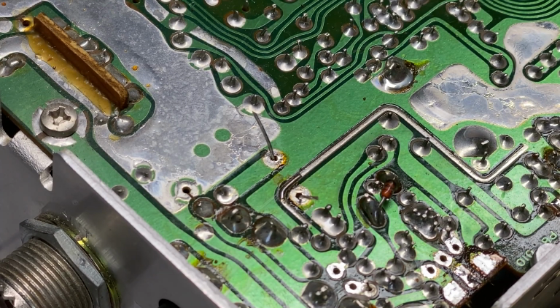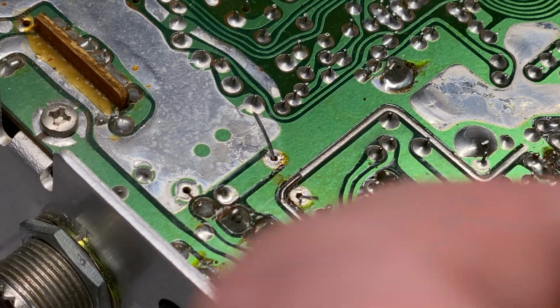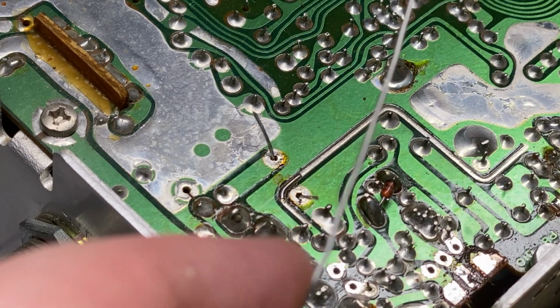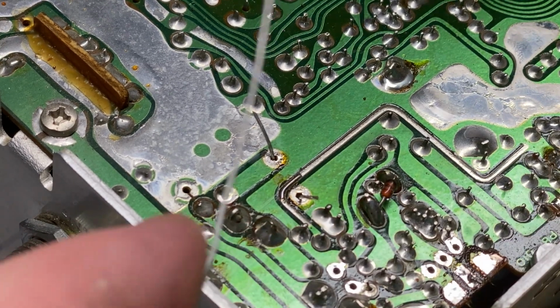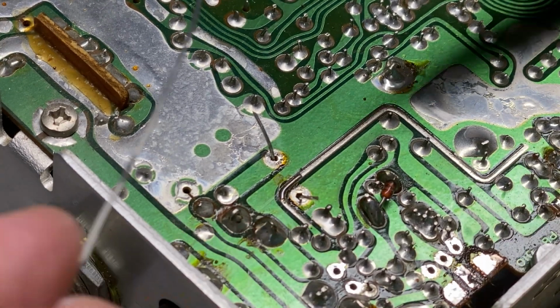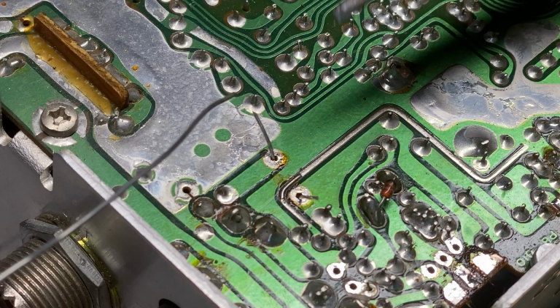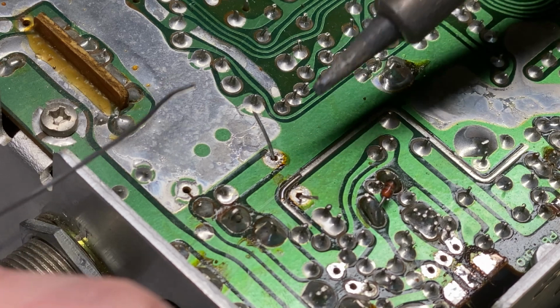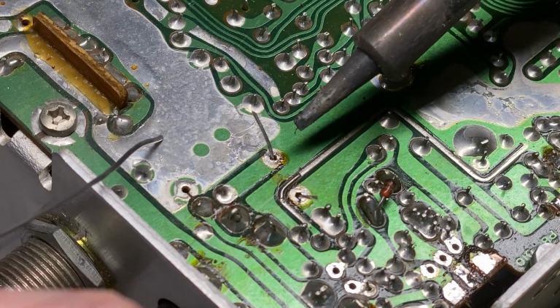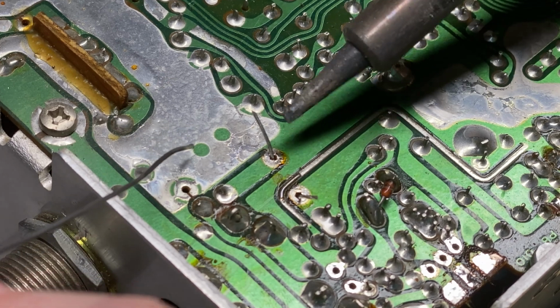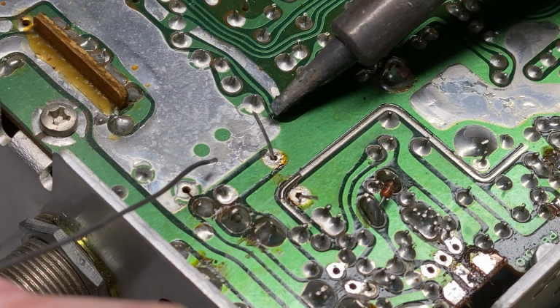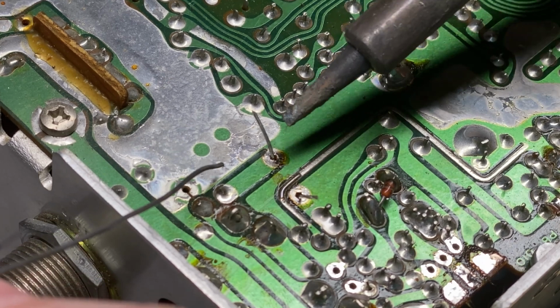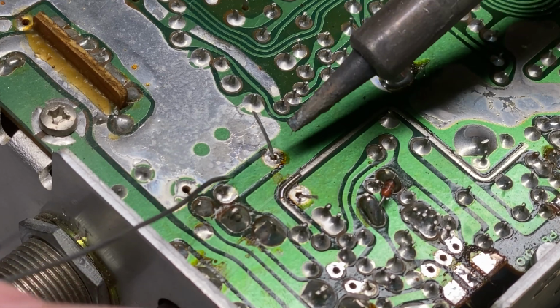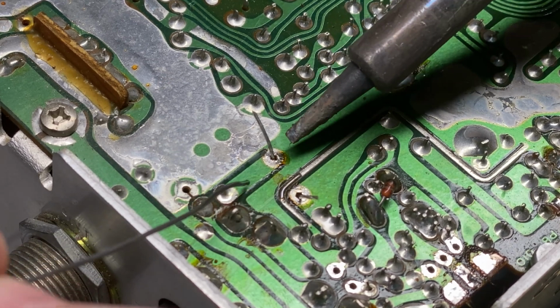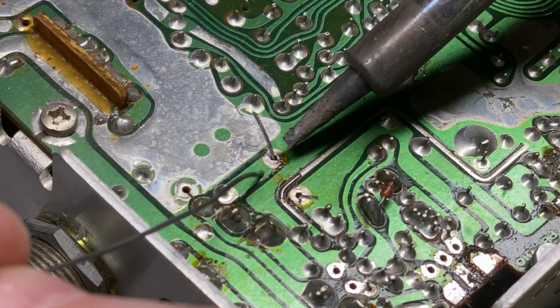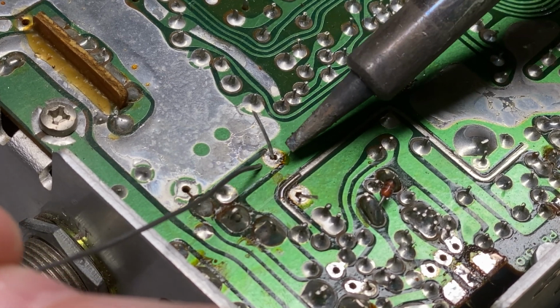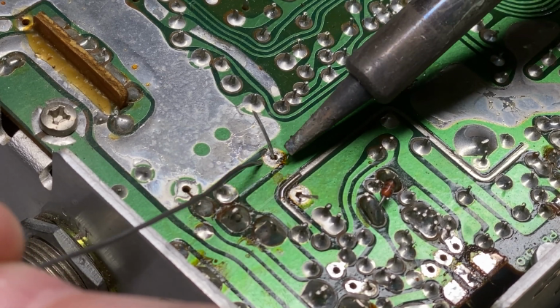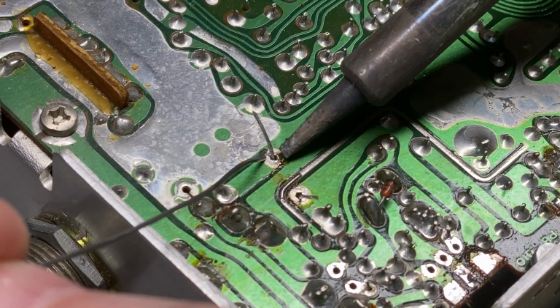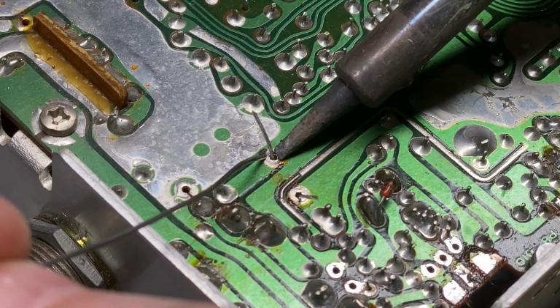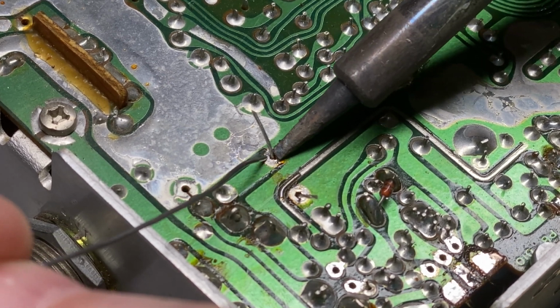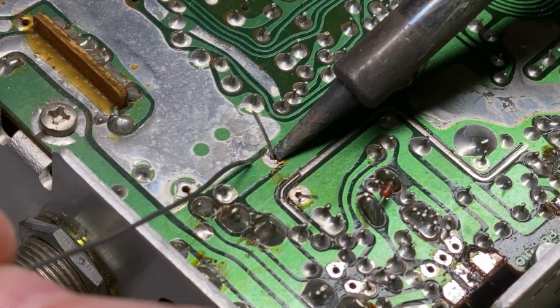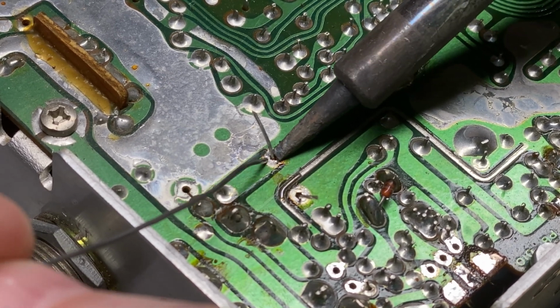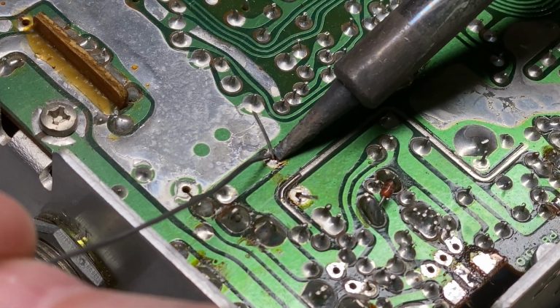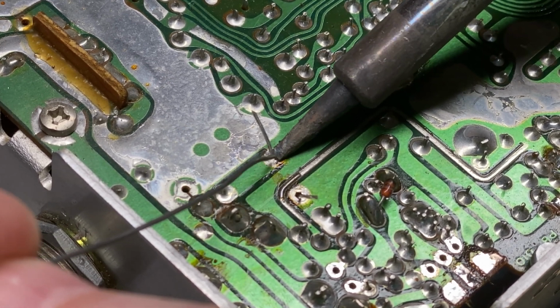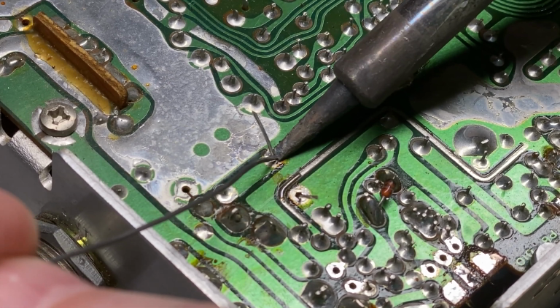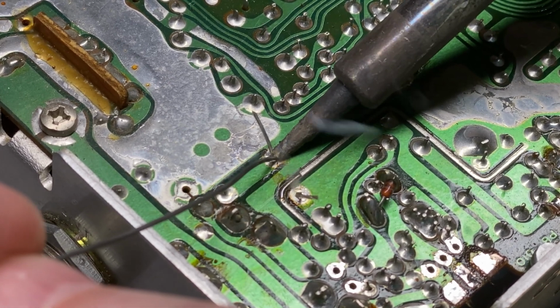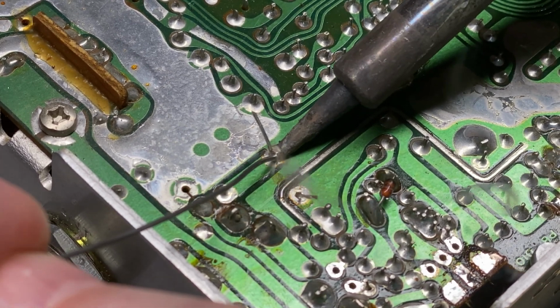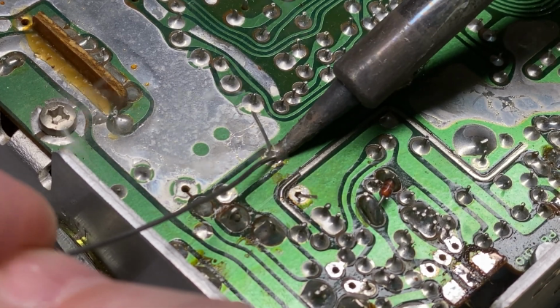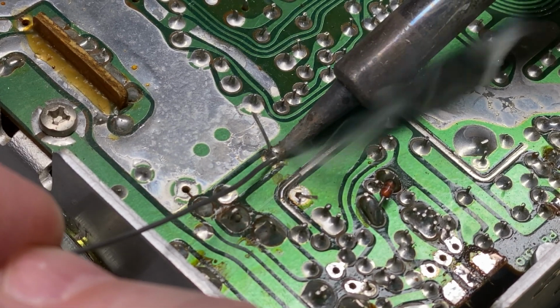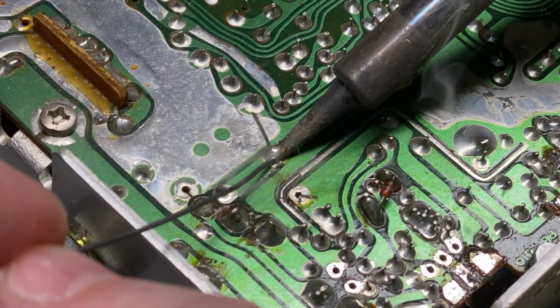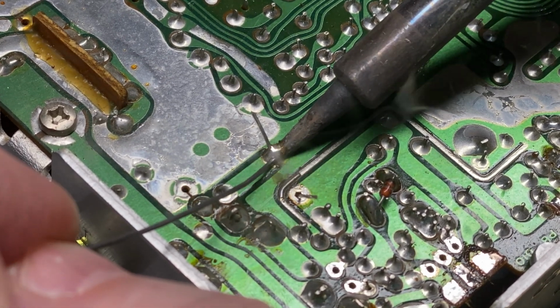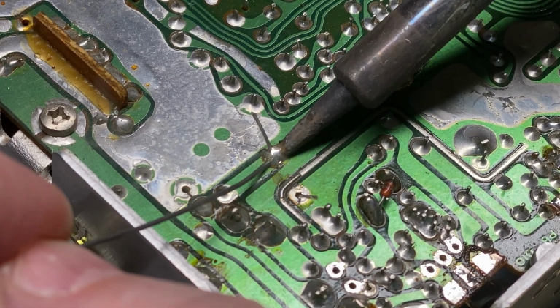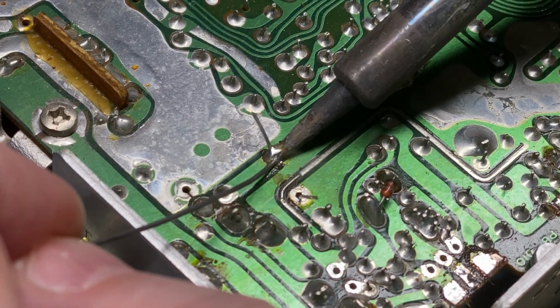We've got our two new capacitors in place — let's solder those in.